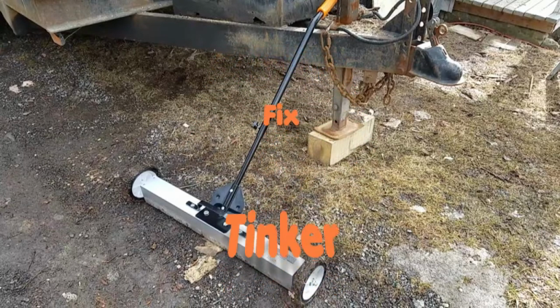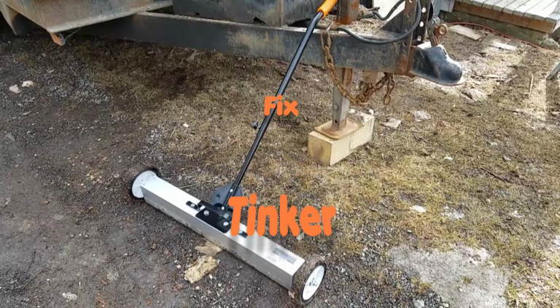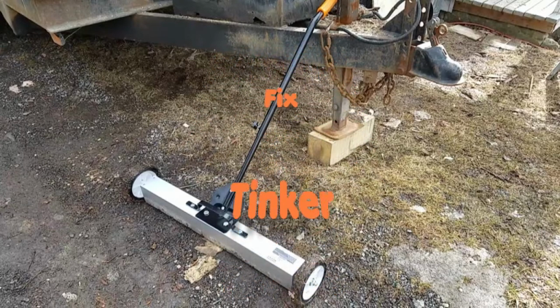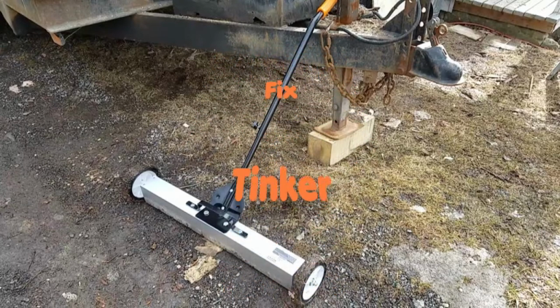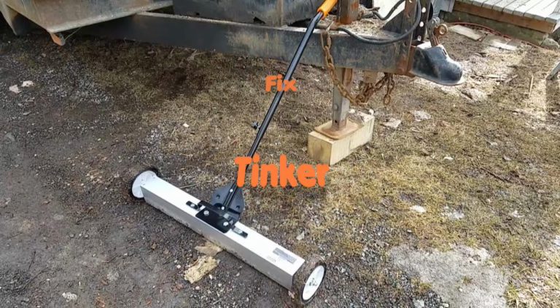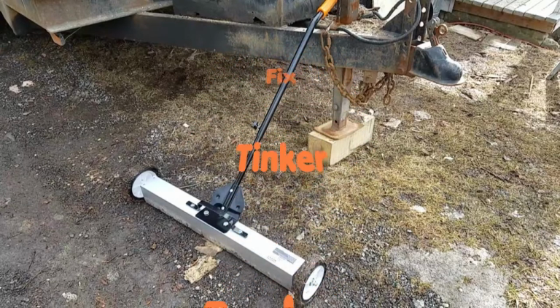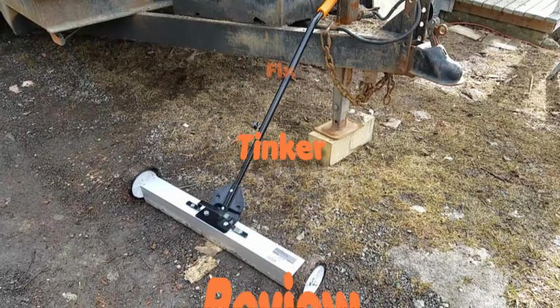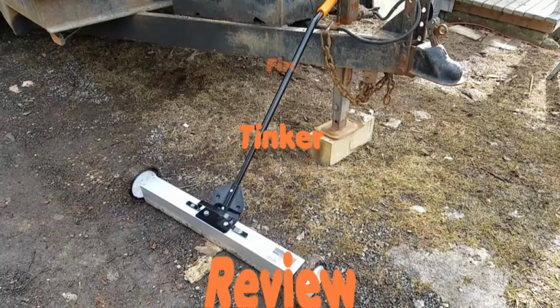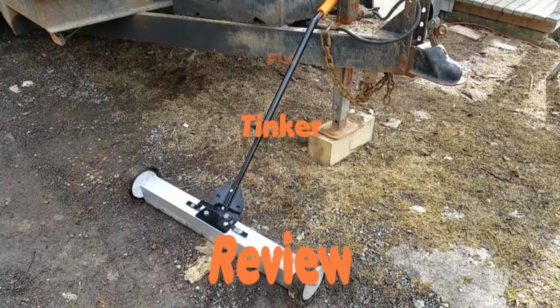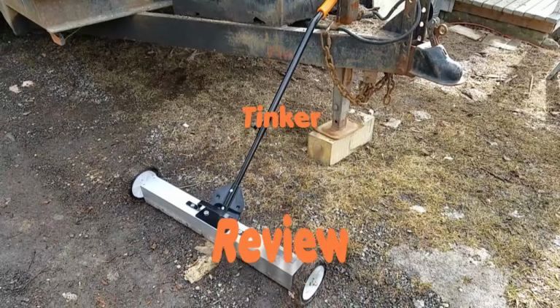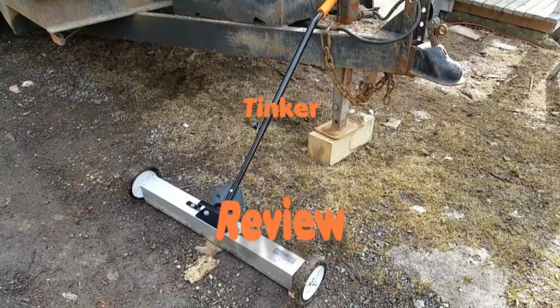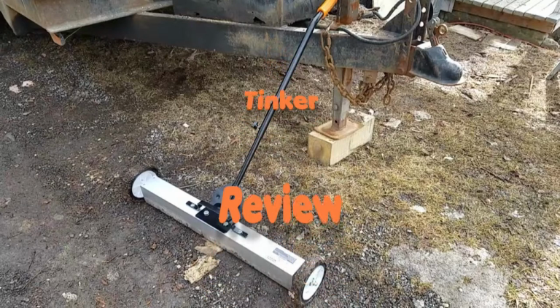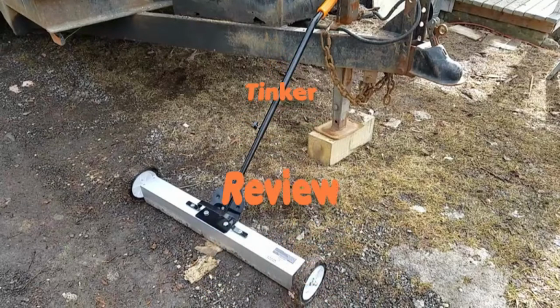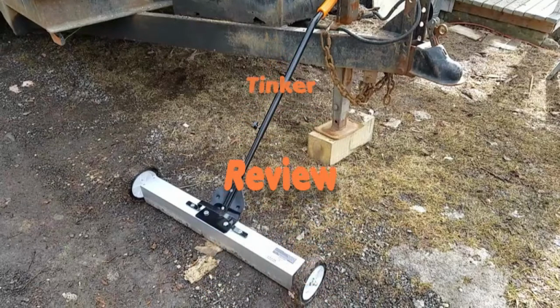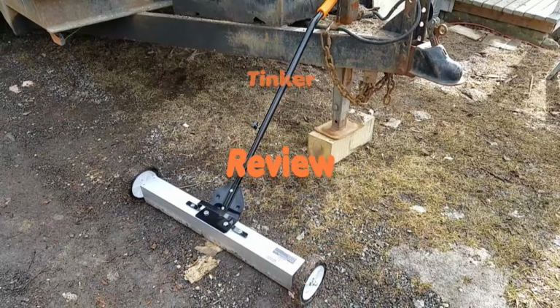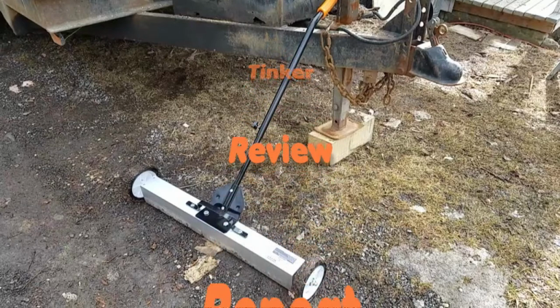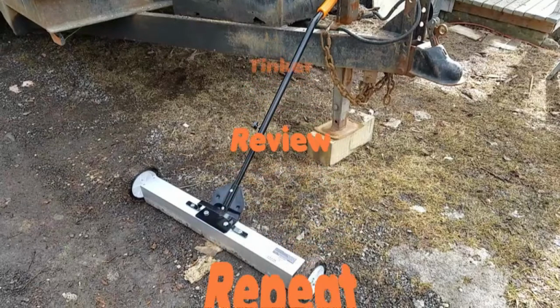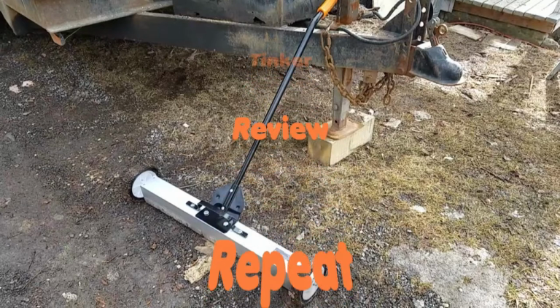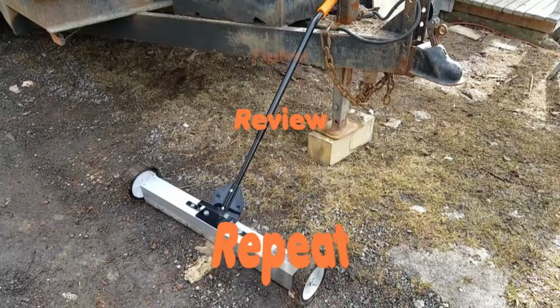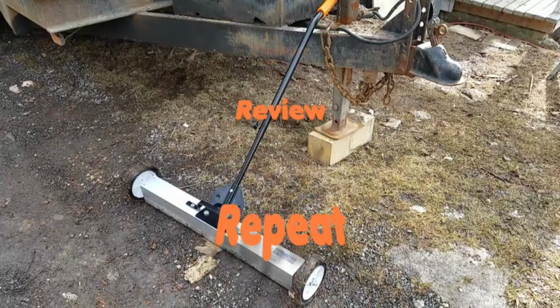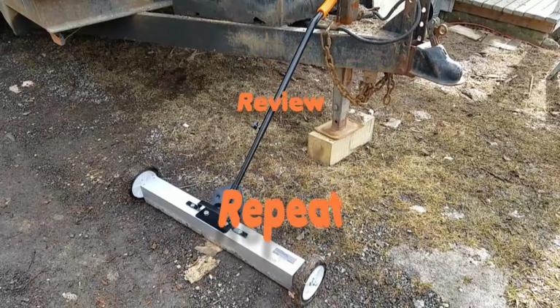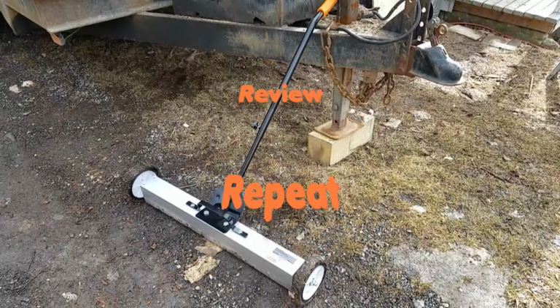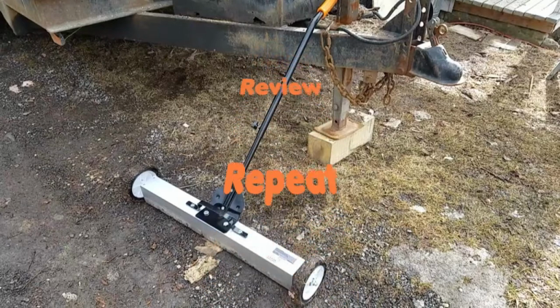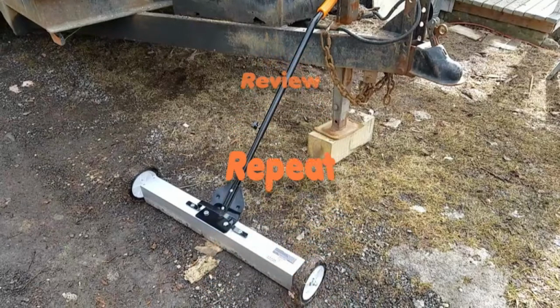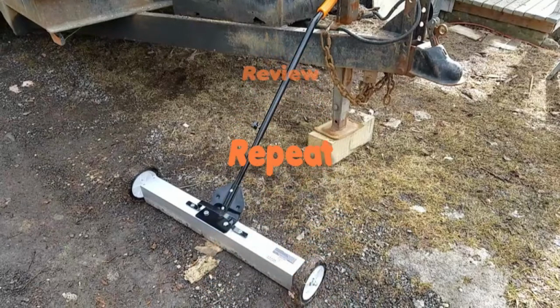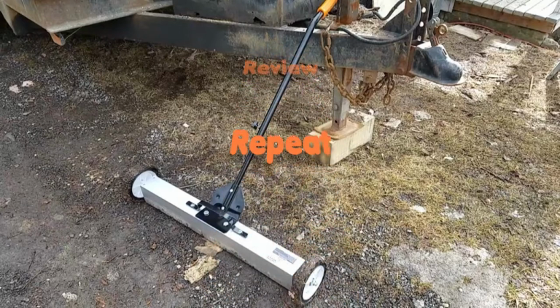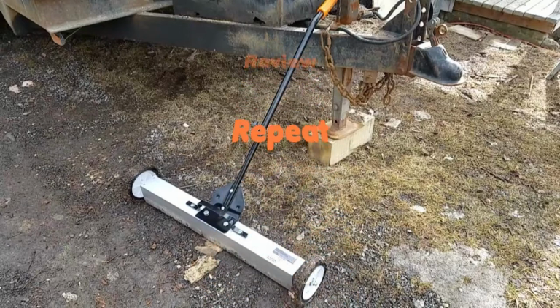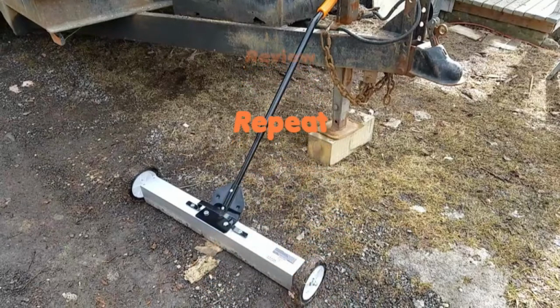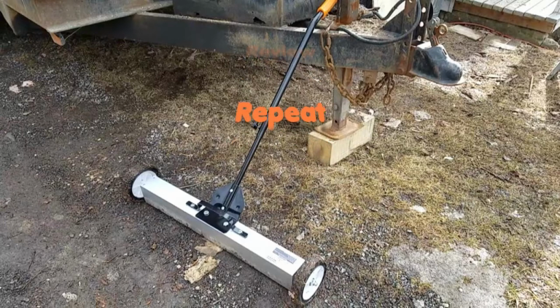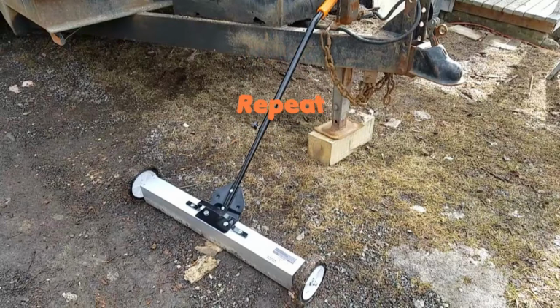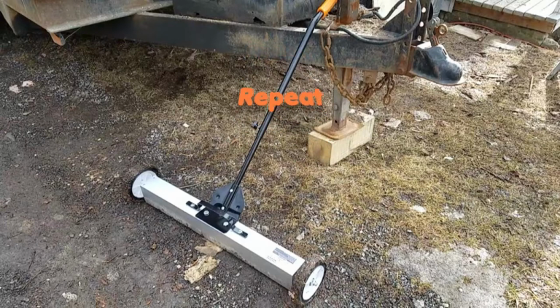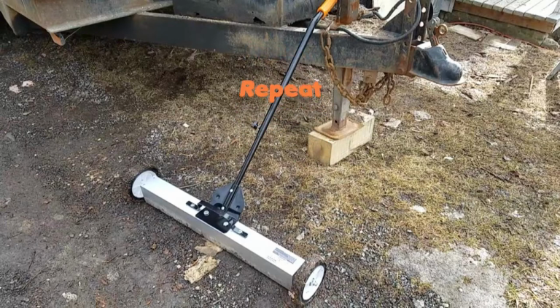So if you like this video, please subscribe, press the like button and I hope all your projects go well. Thanks.